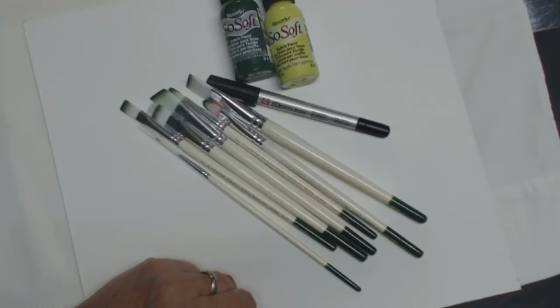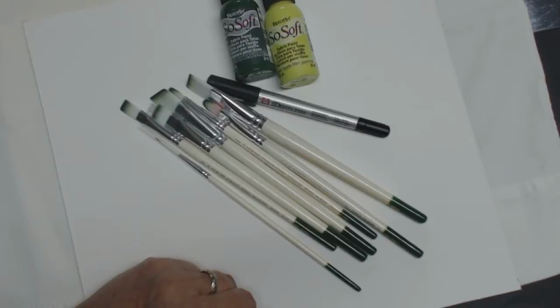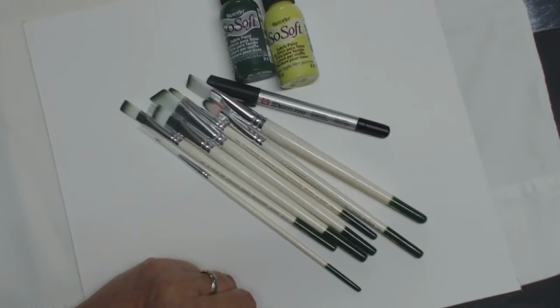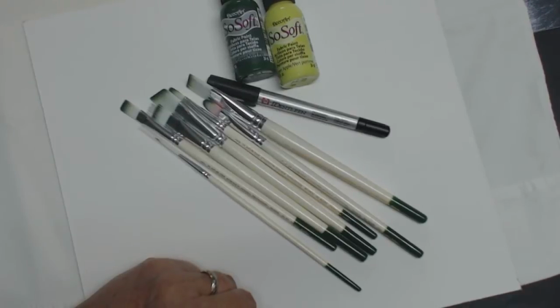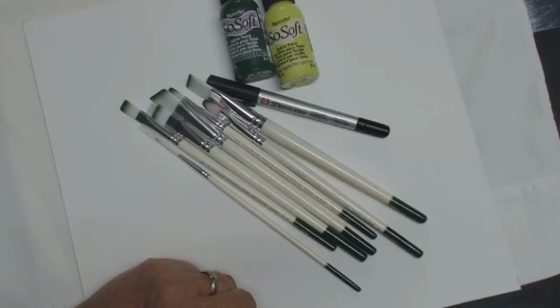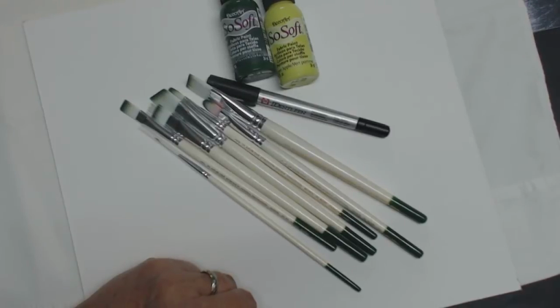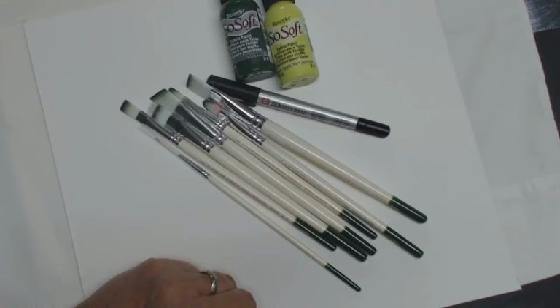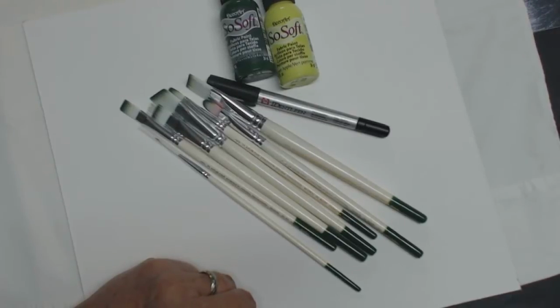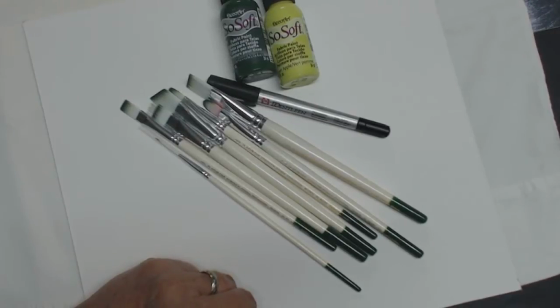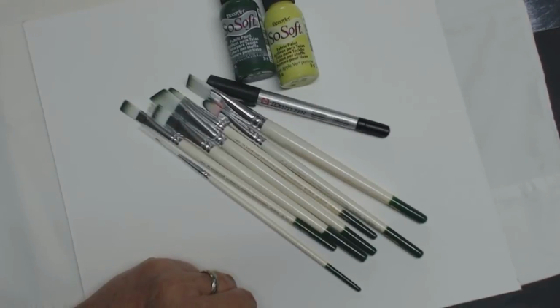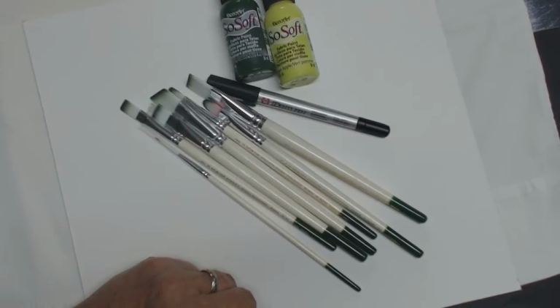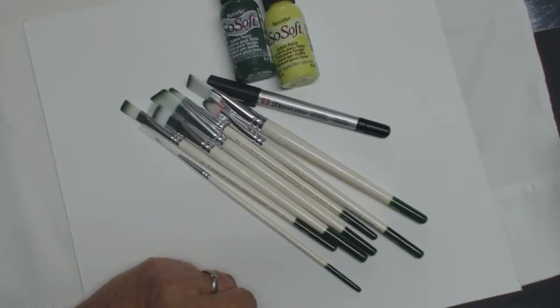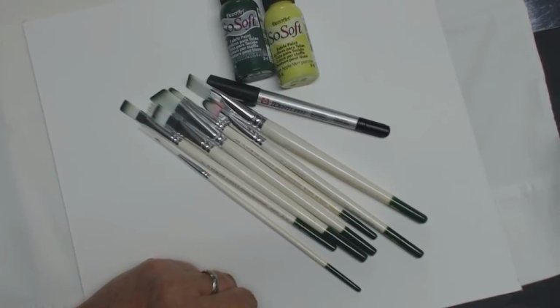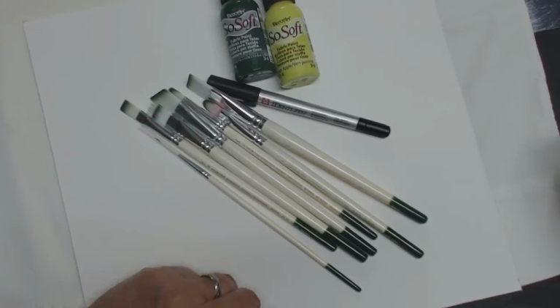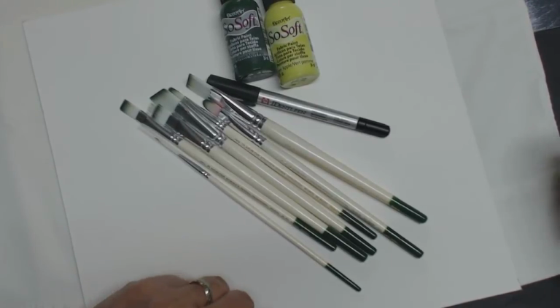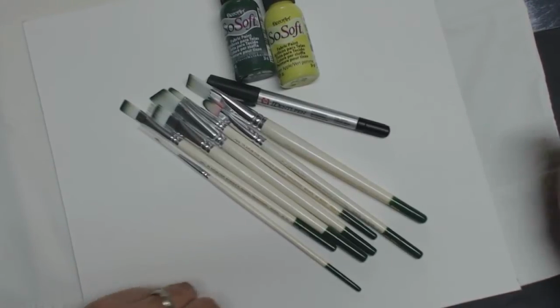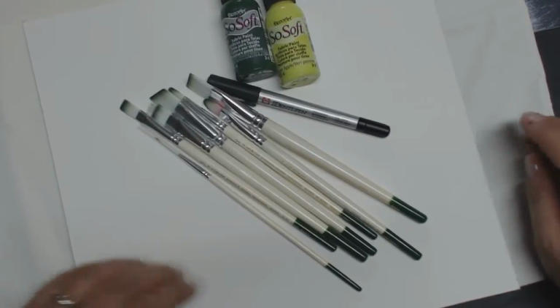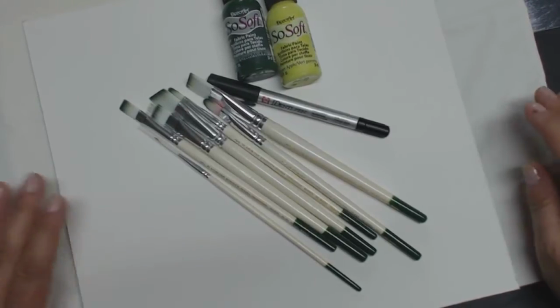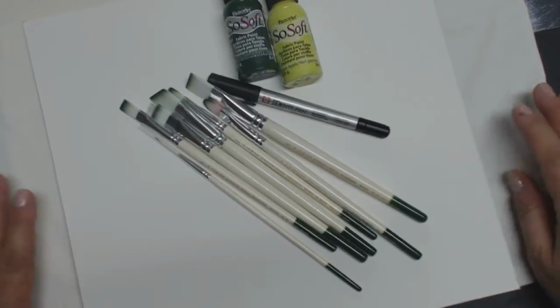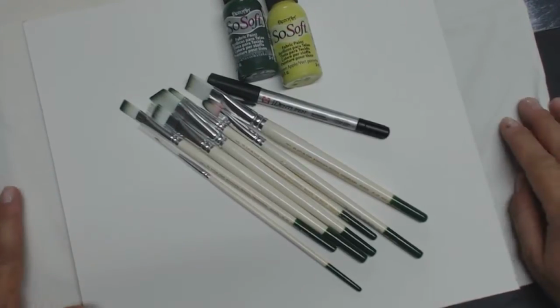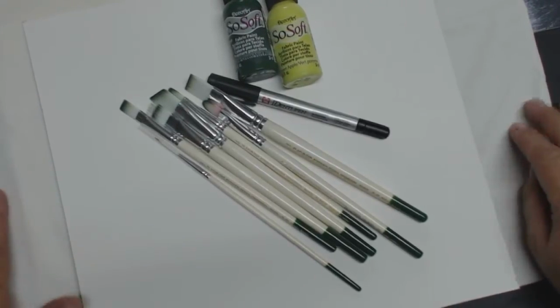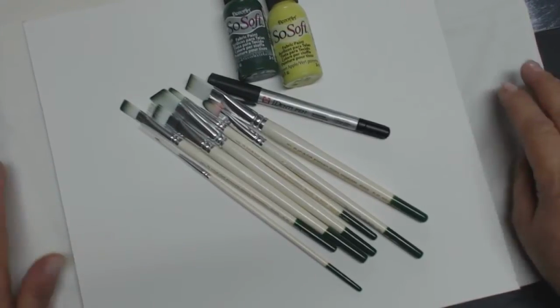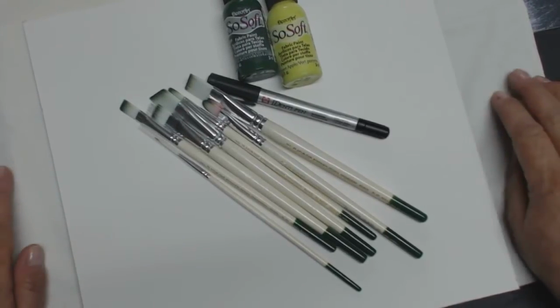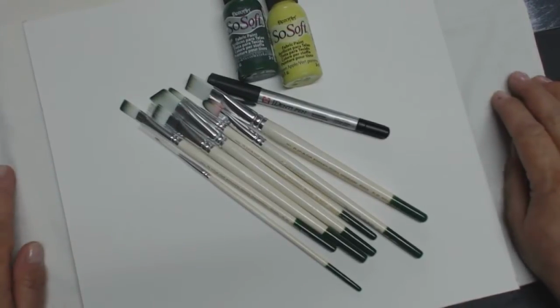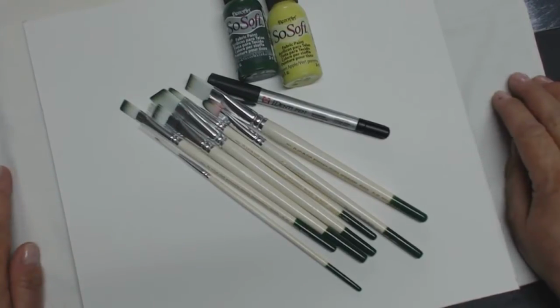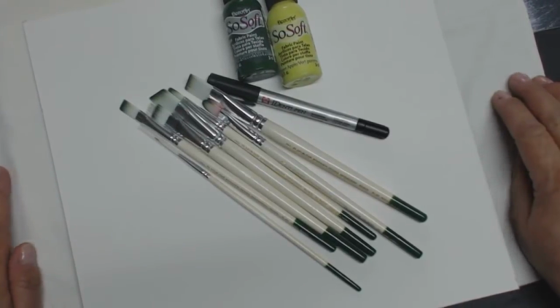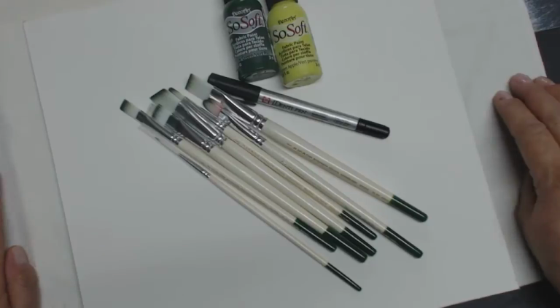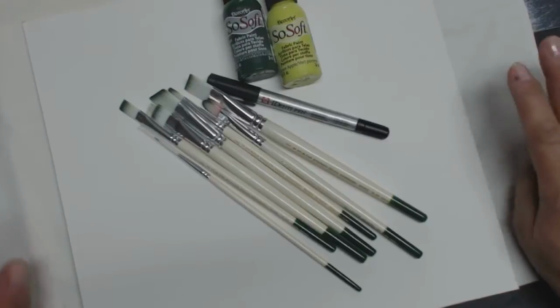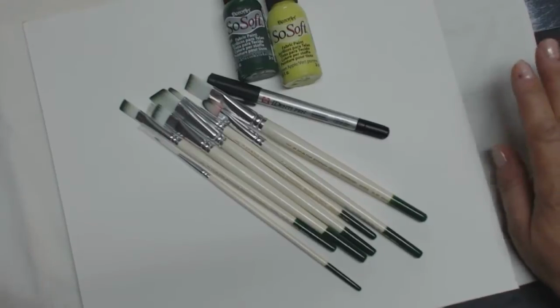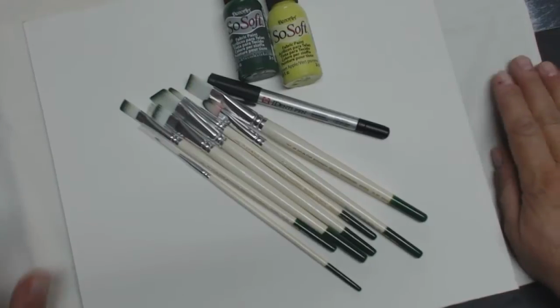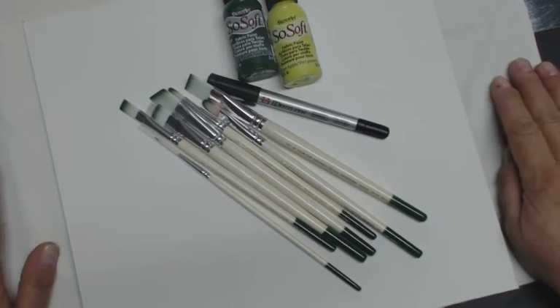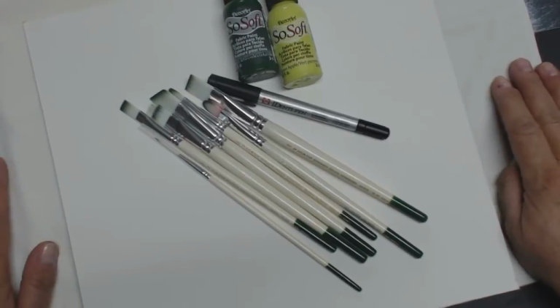Good morning, it's Sue Gates. Someone's asked me if I would do a video on painting on fabric, so here you go.